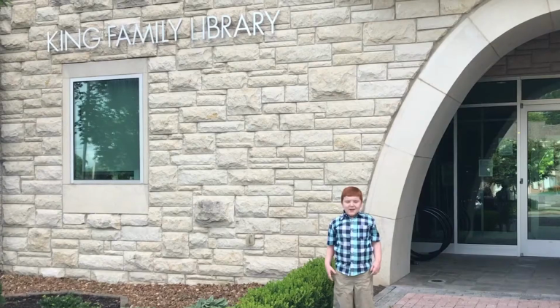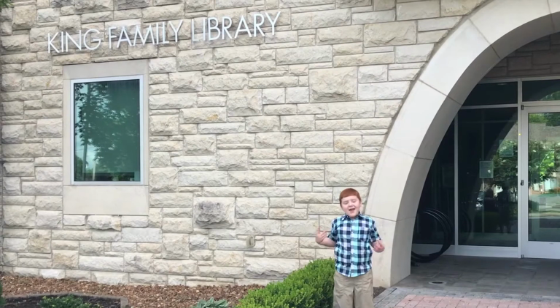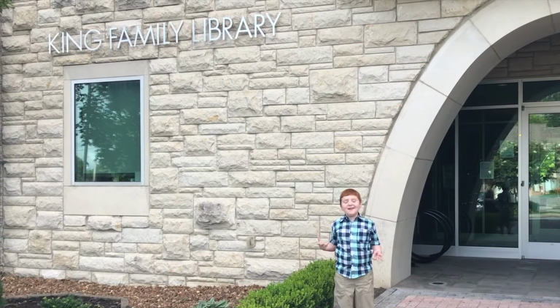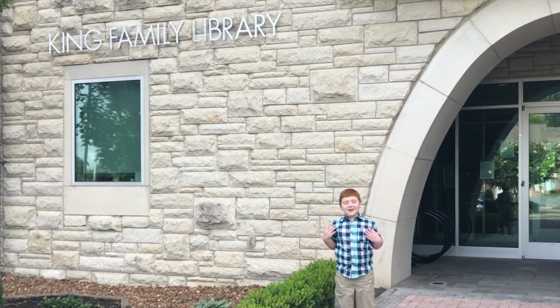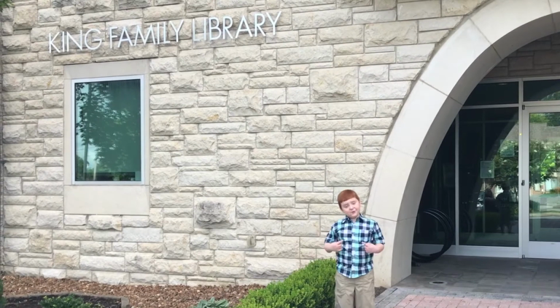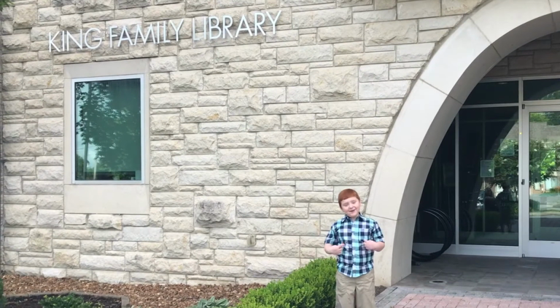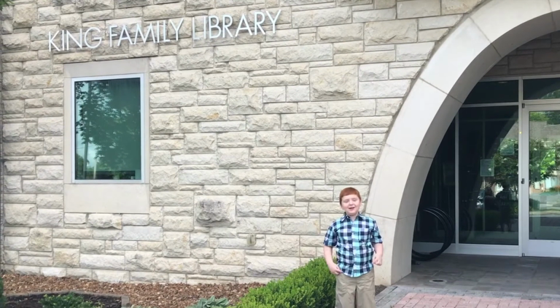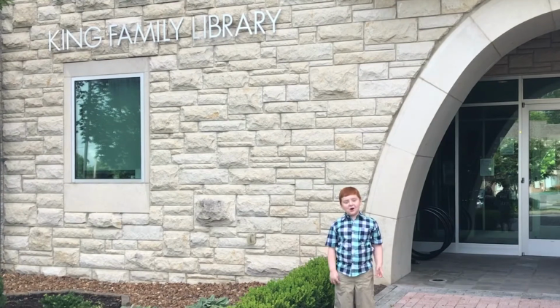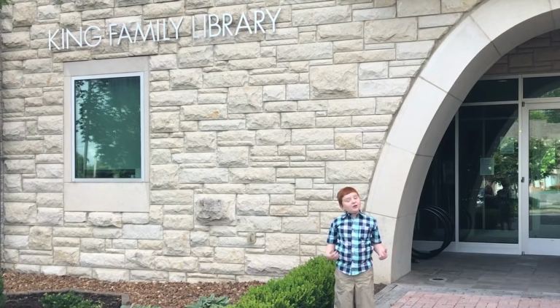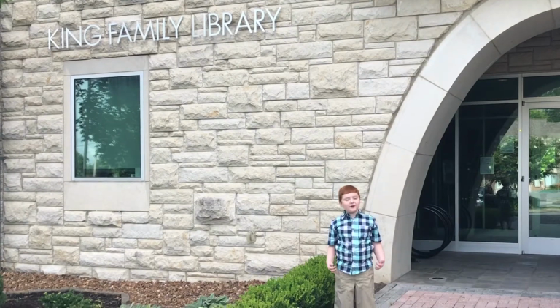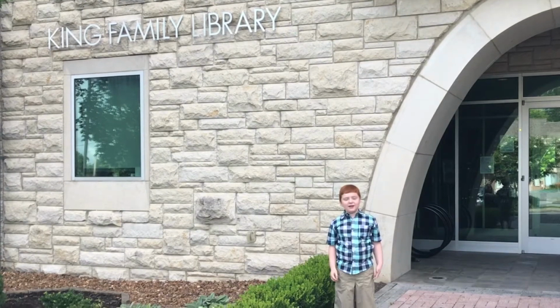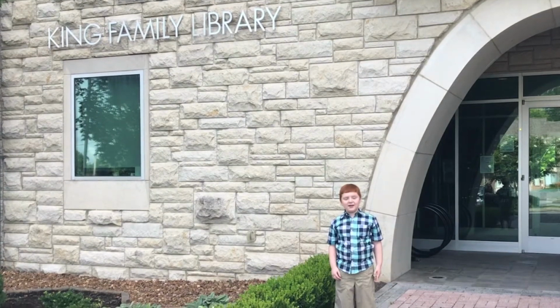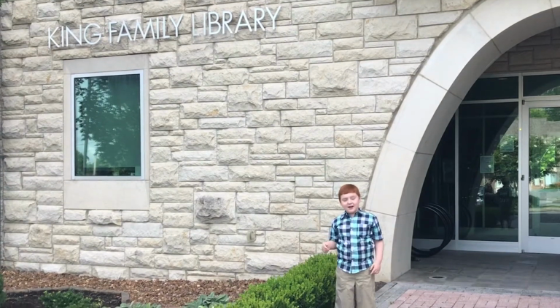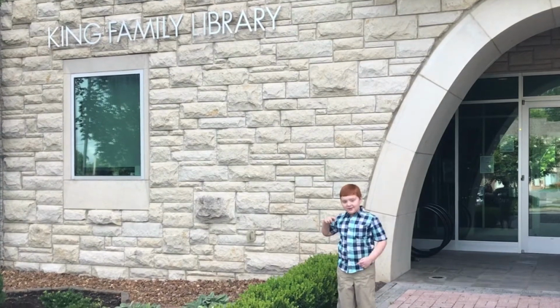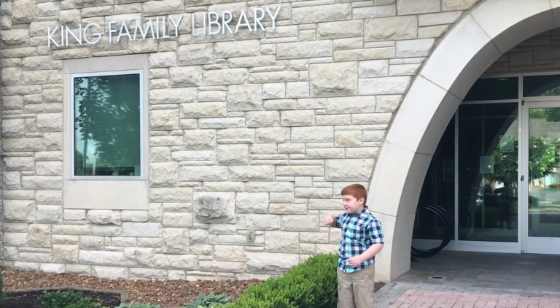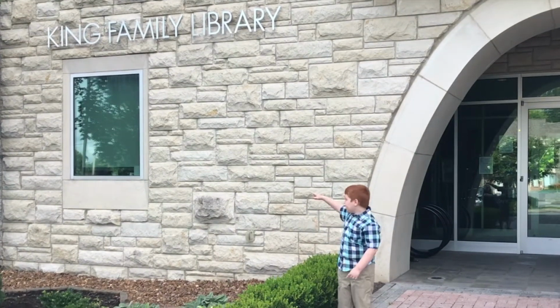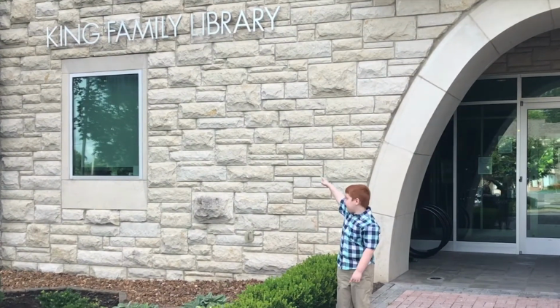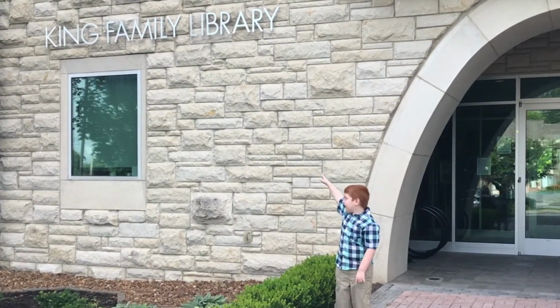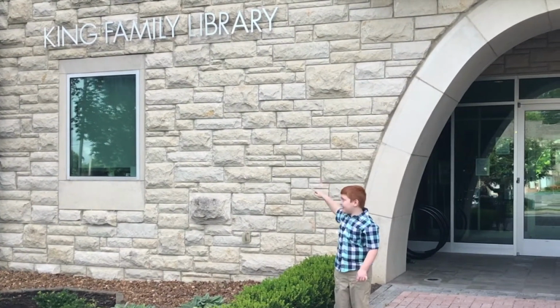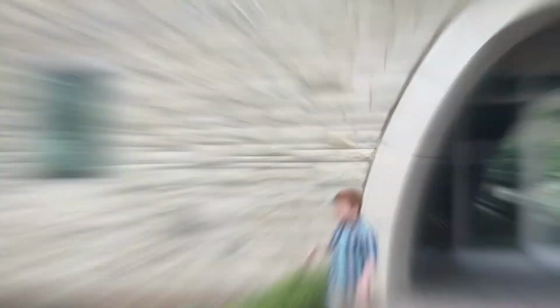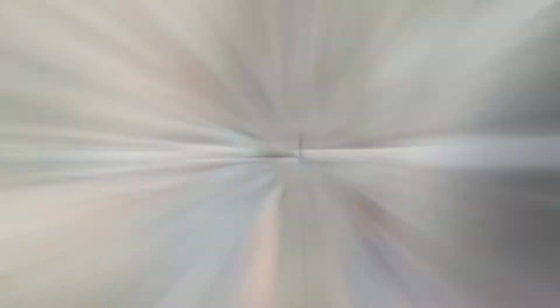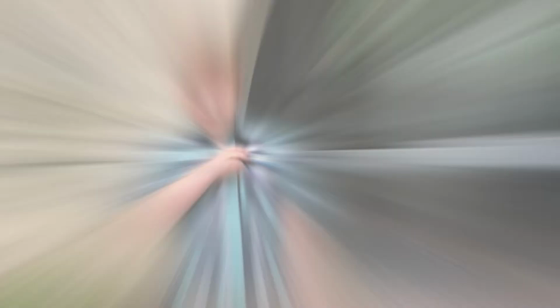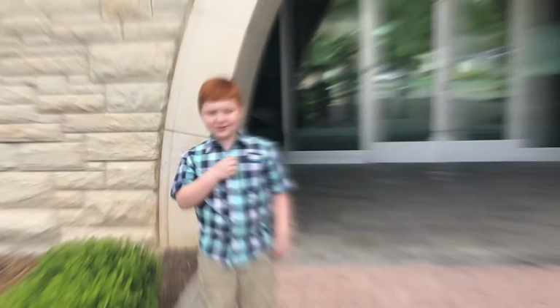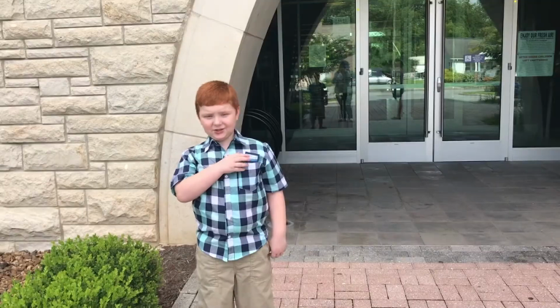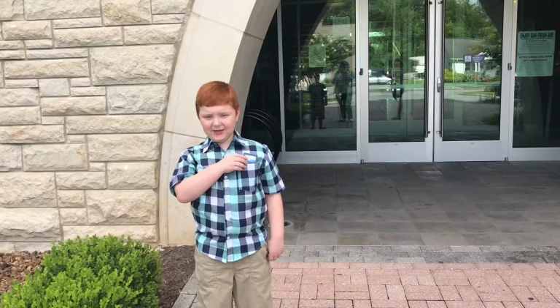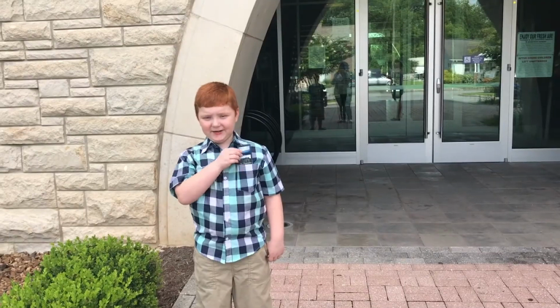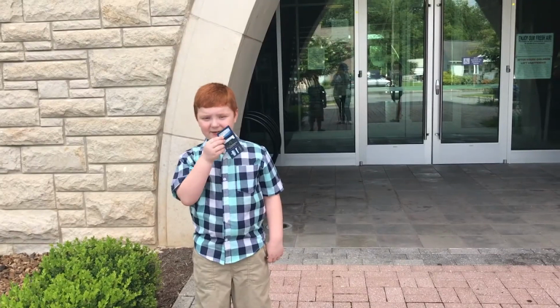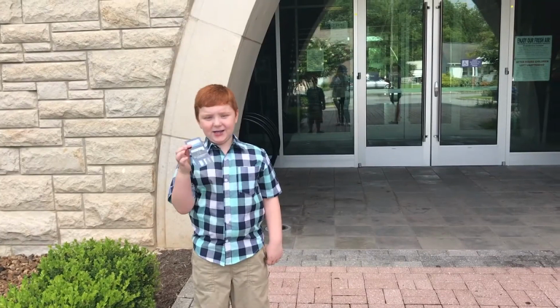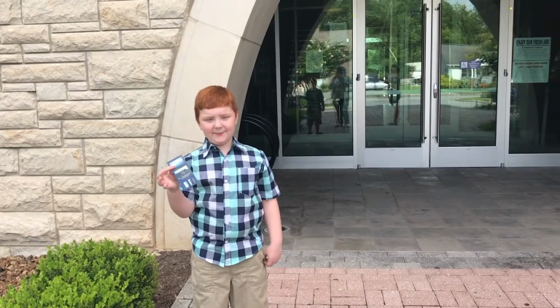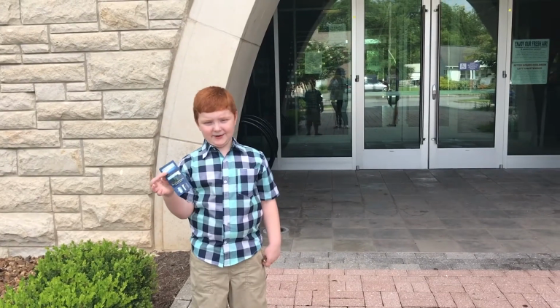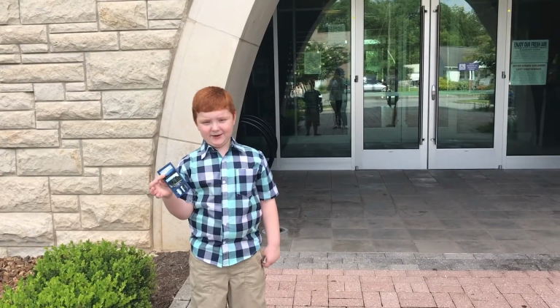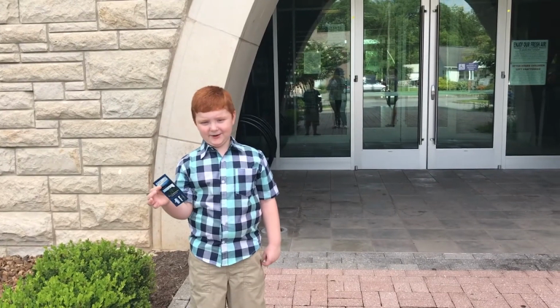Hey, it's me, Oliver again. I'm here at the library. Today, I'm going to show you how to get a library card.